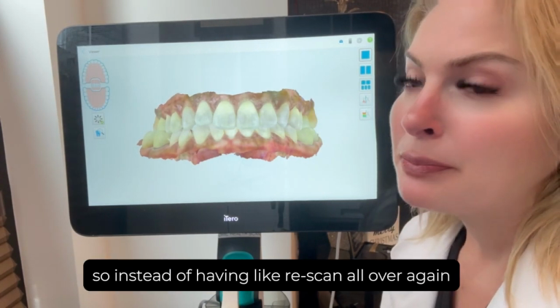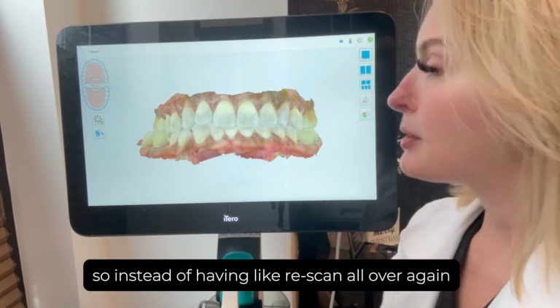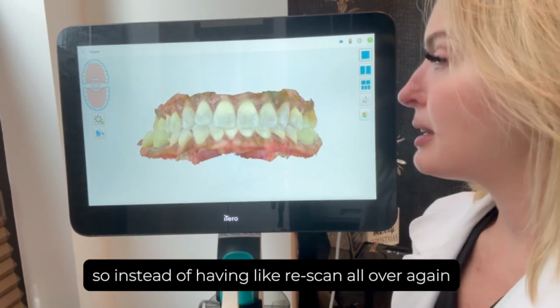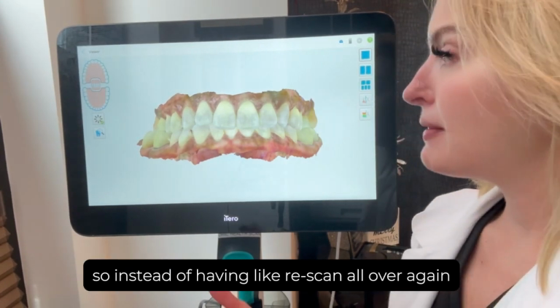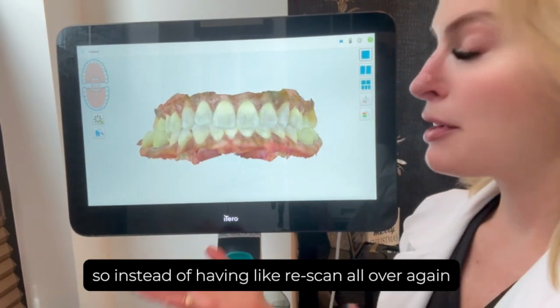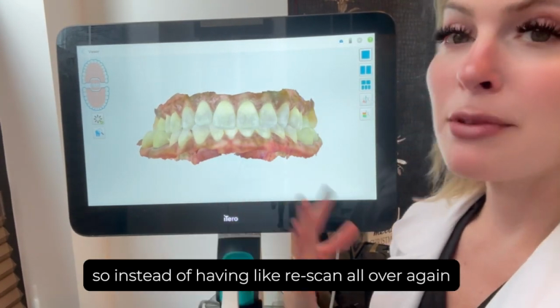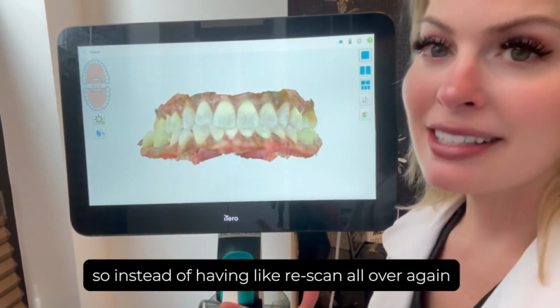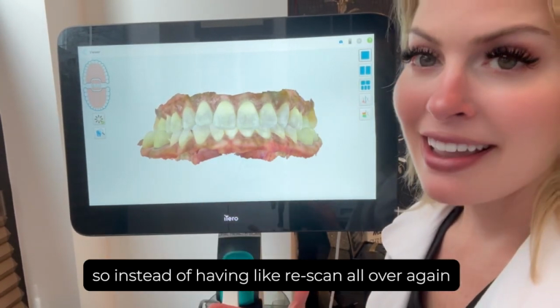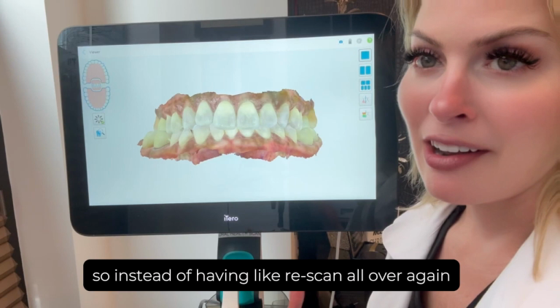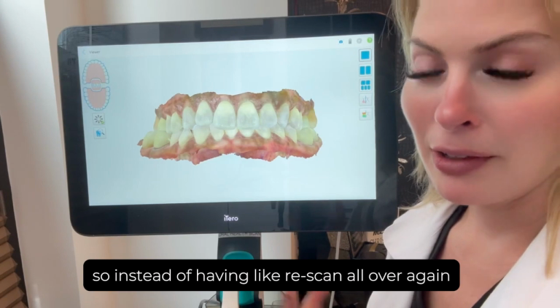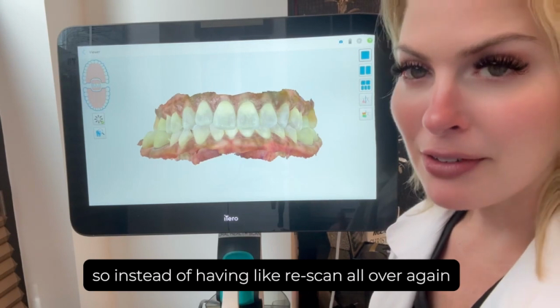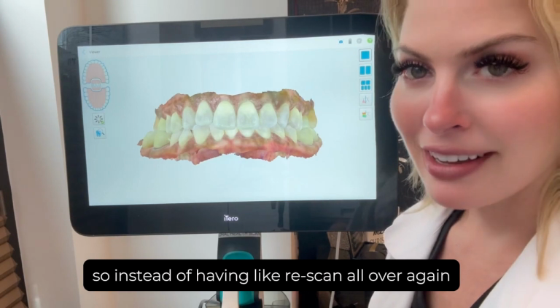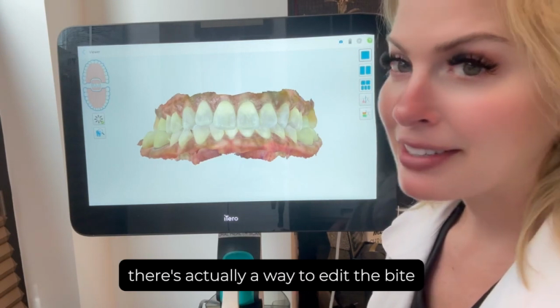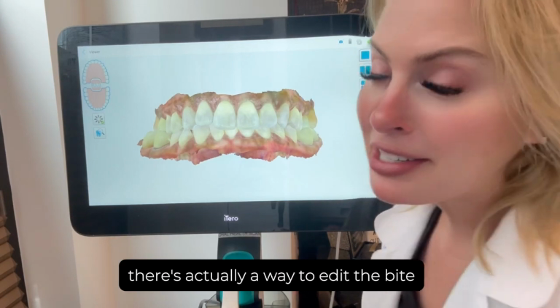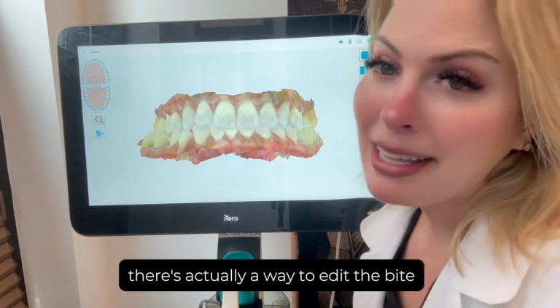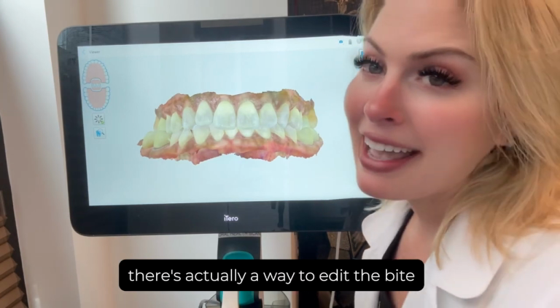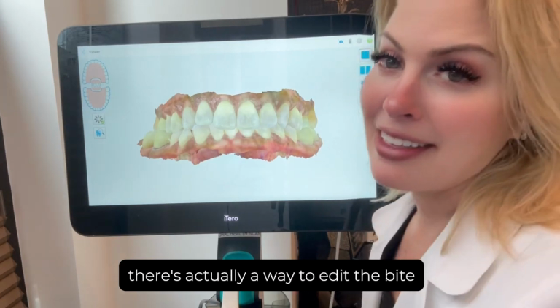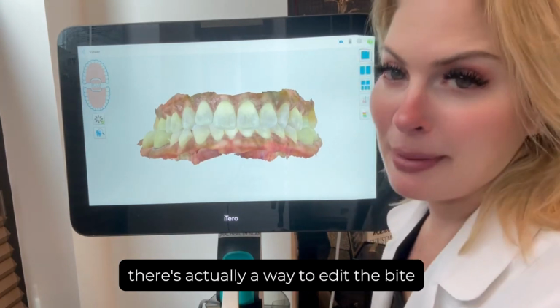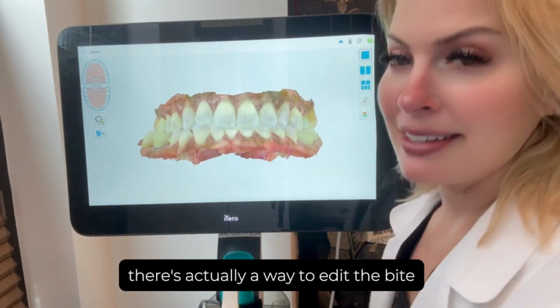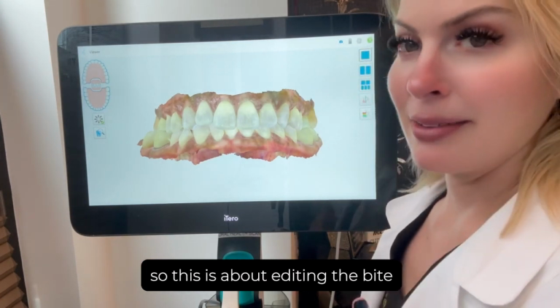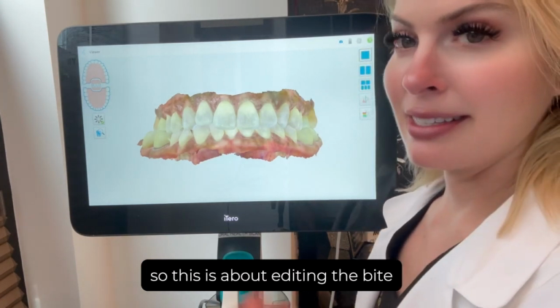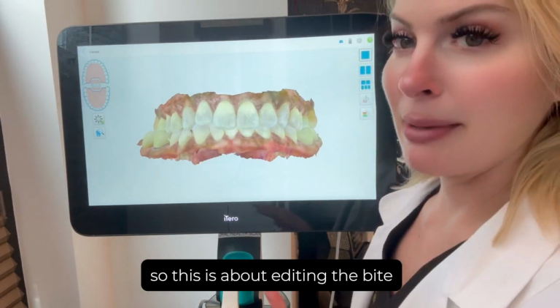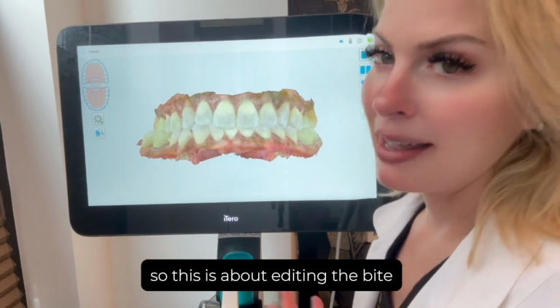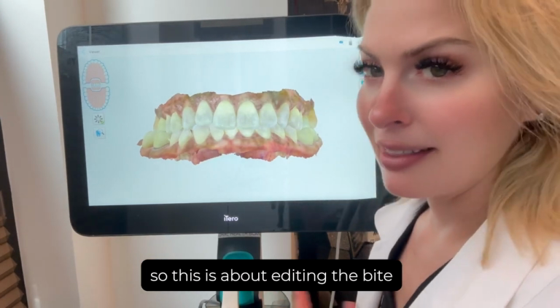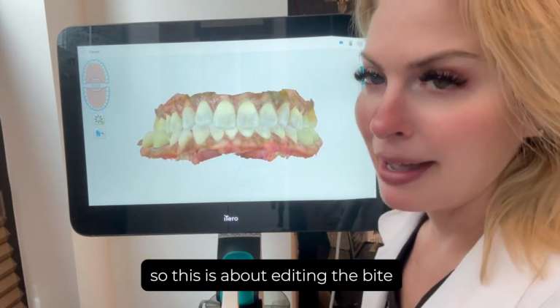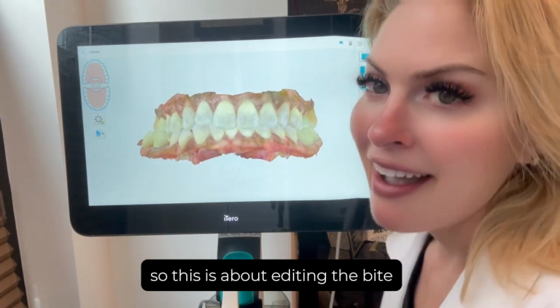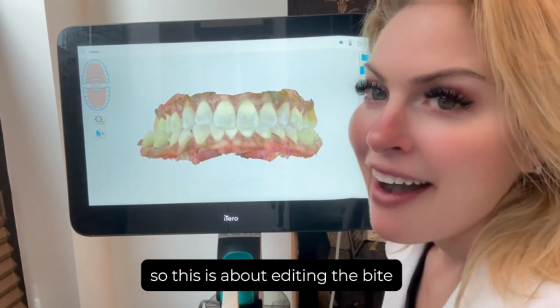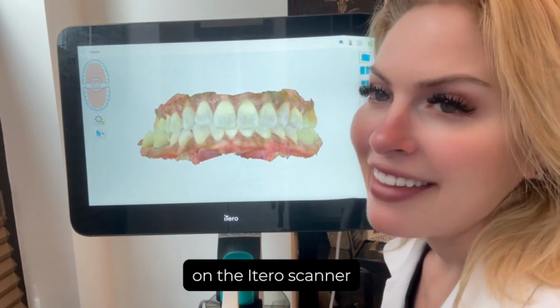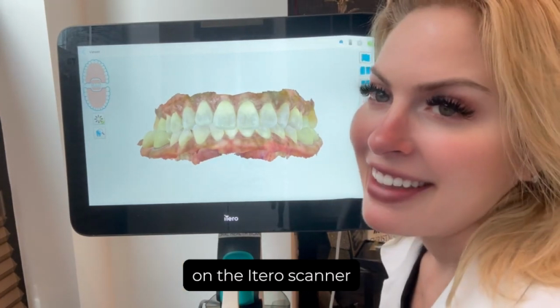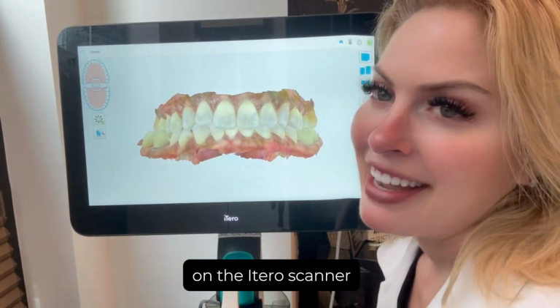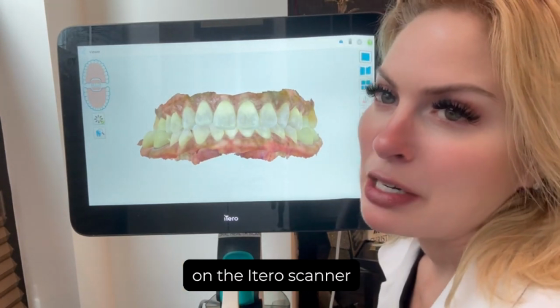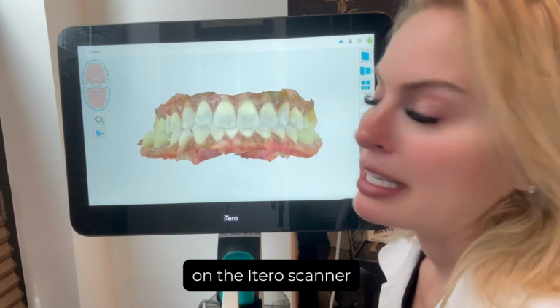So instead of having to rescan all over again, there's actually a way to edit the bite. This video is about editing the bite on the iTero scanner.